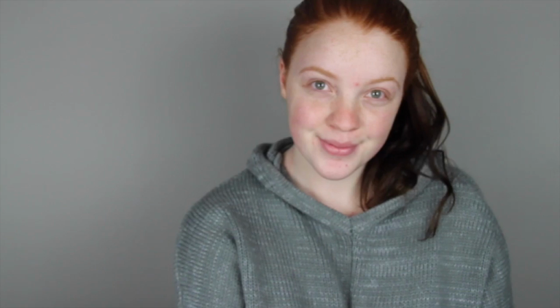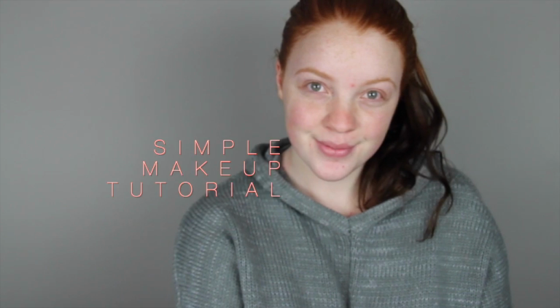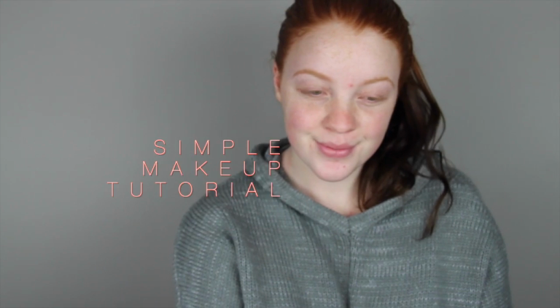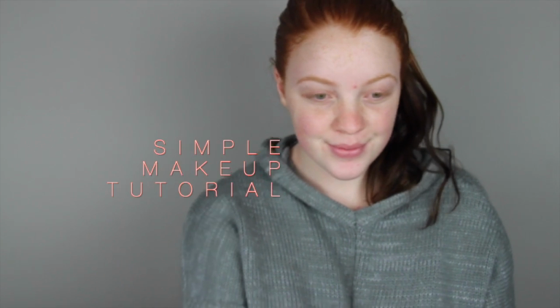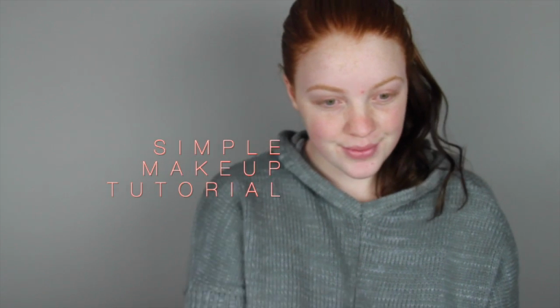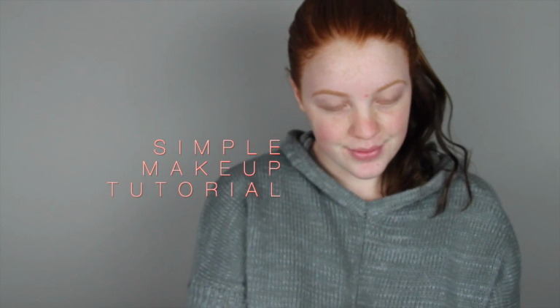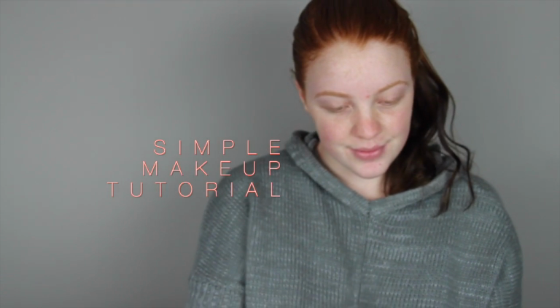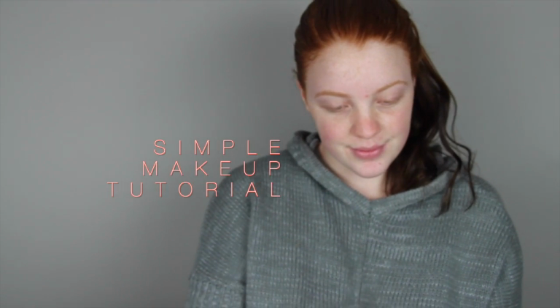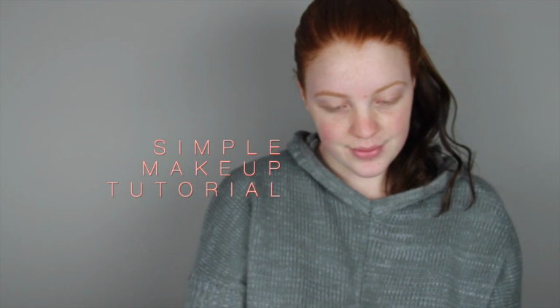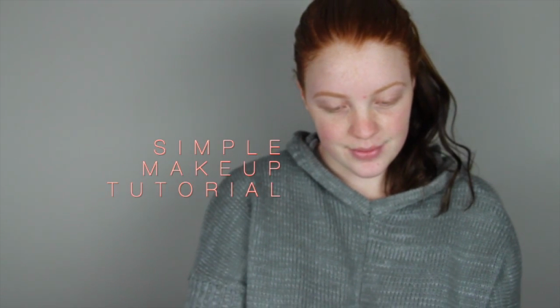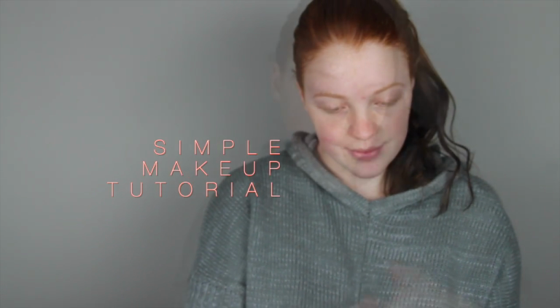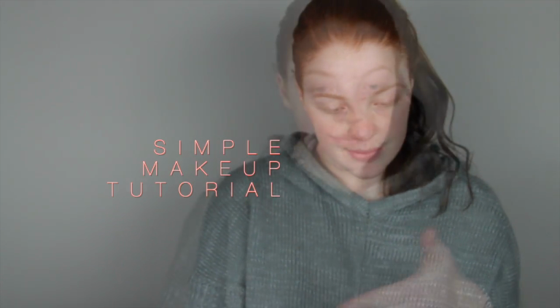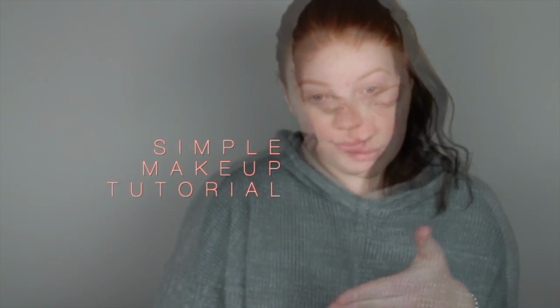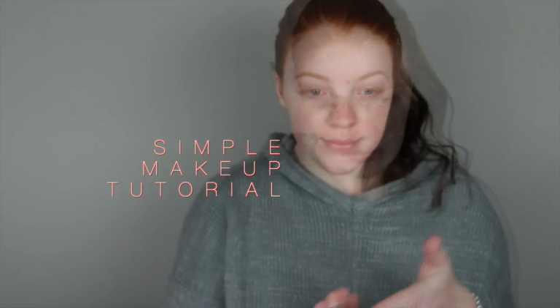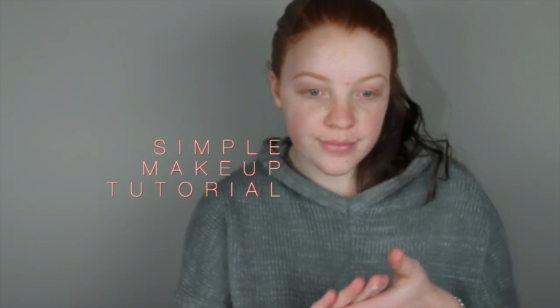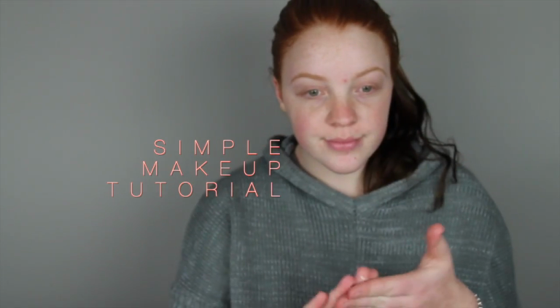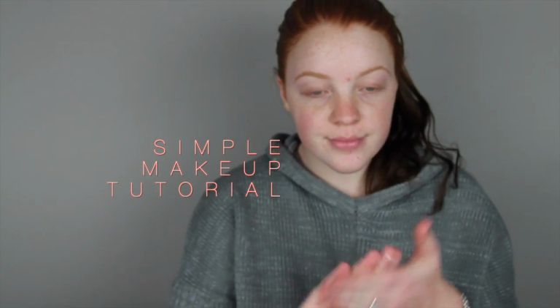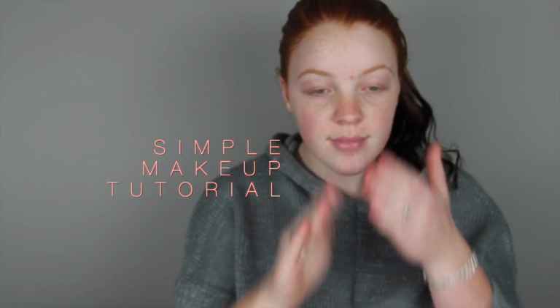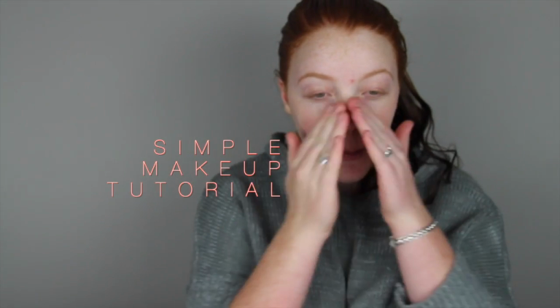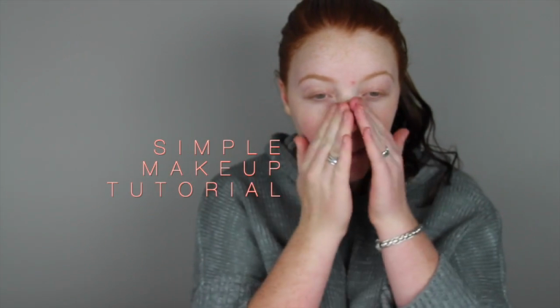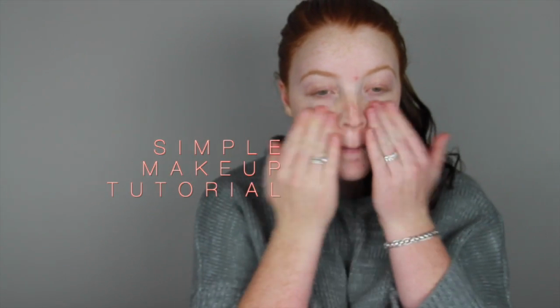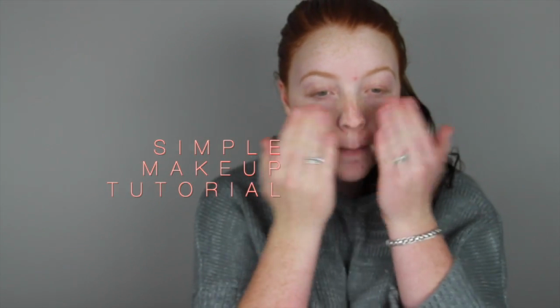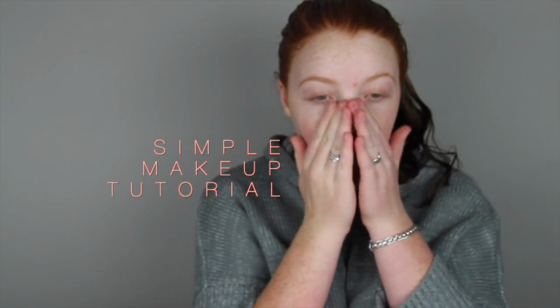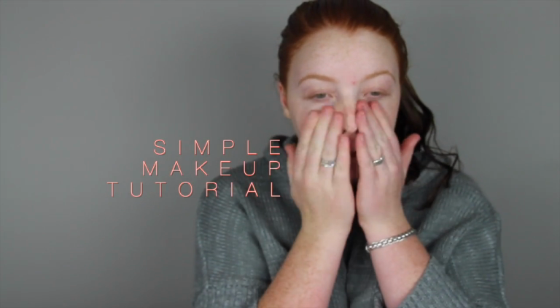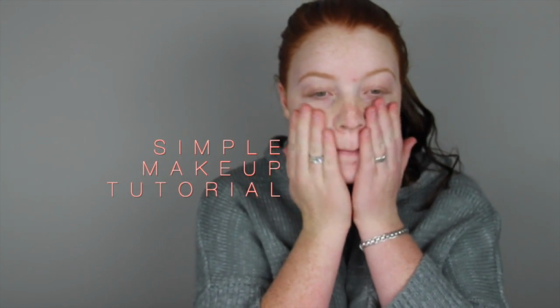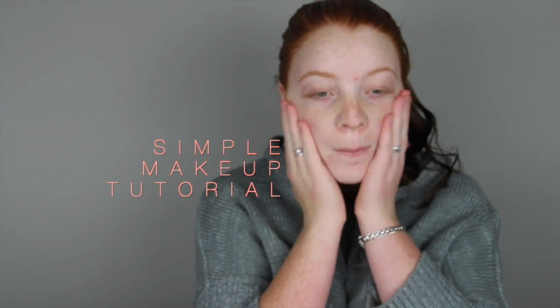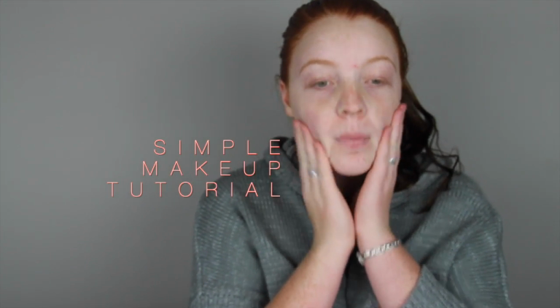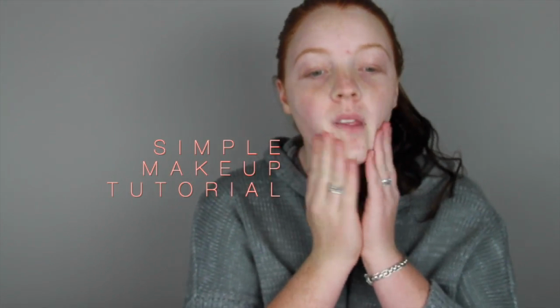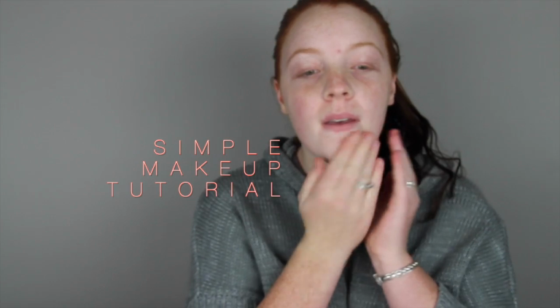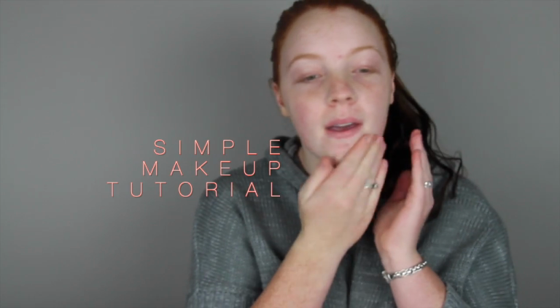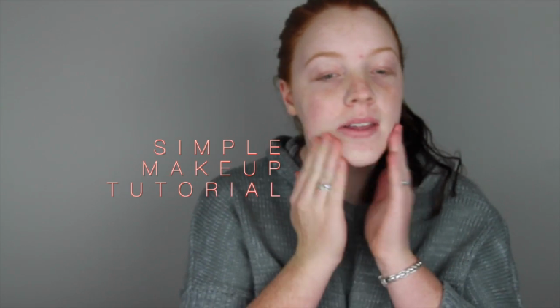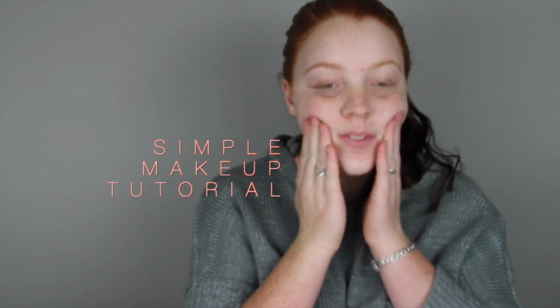Hi guys, so this is my first ever video tutorial so I'm kind of nervous but we'll just jump straight into it.